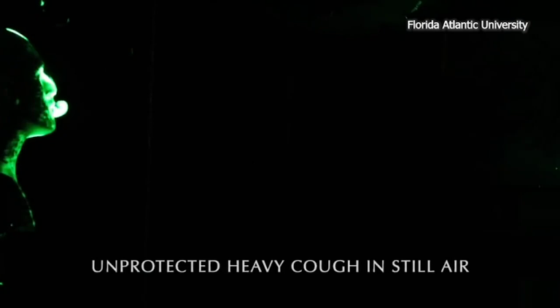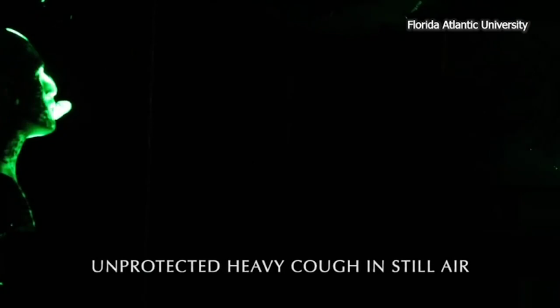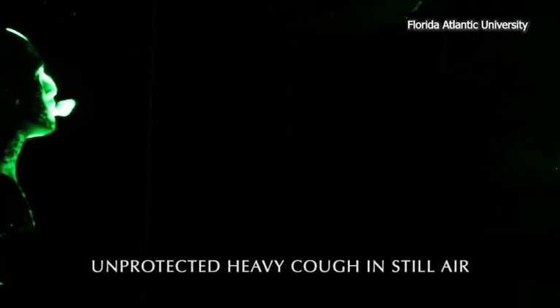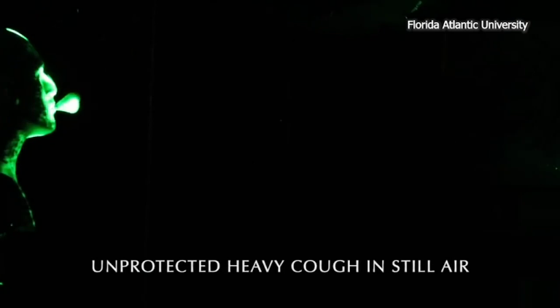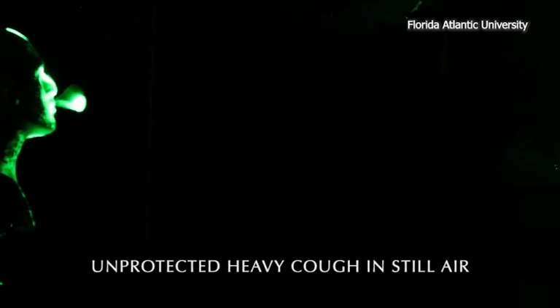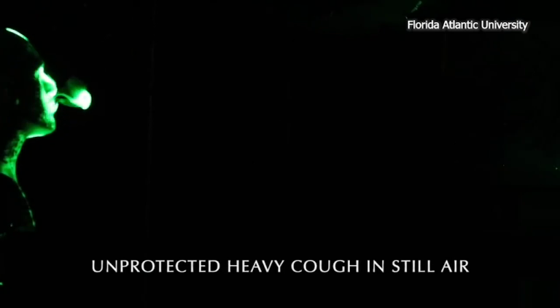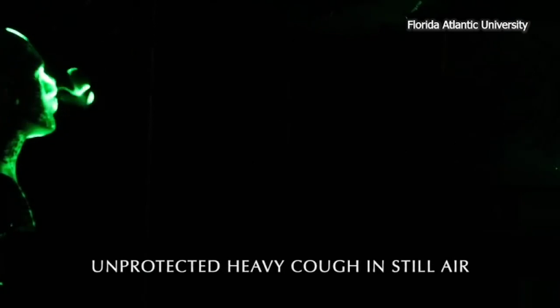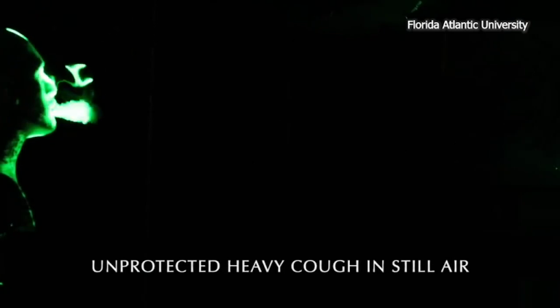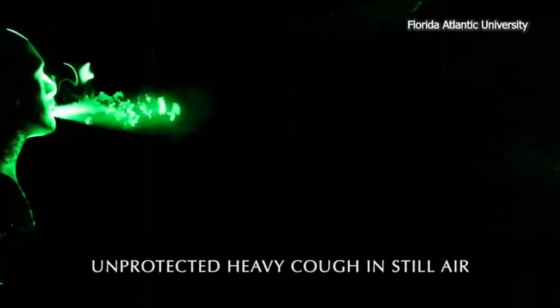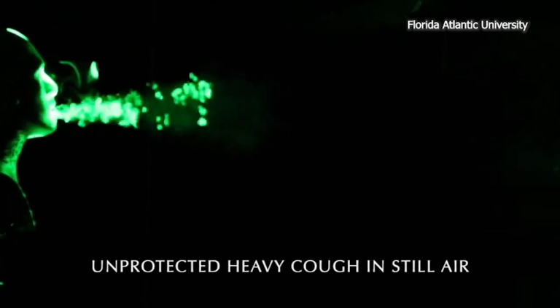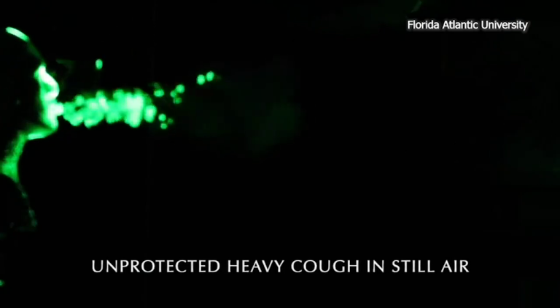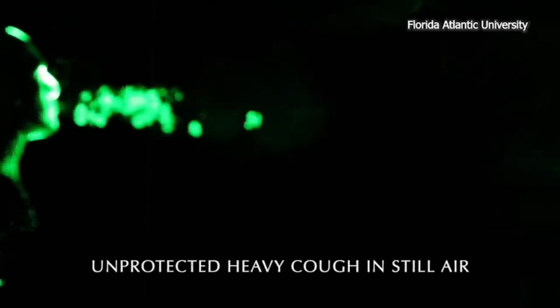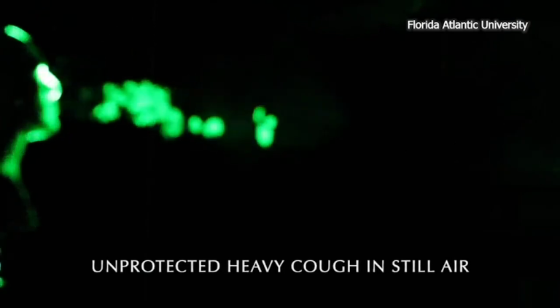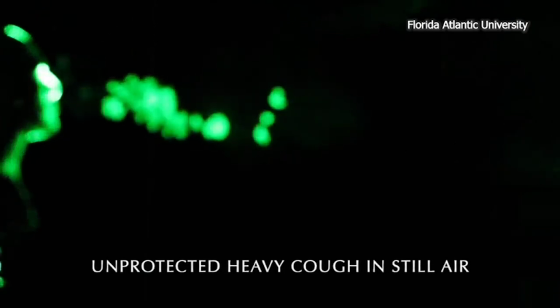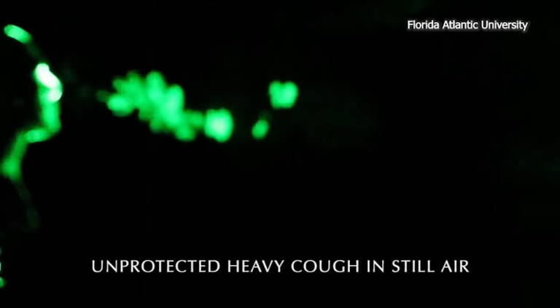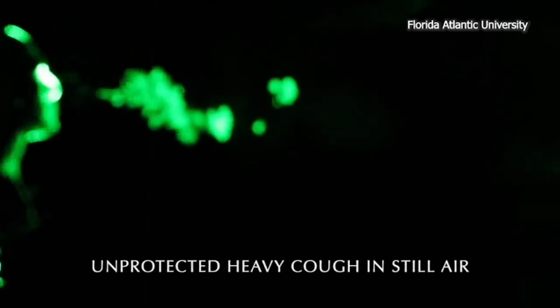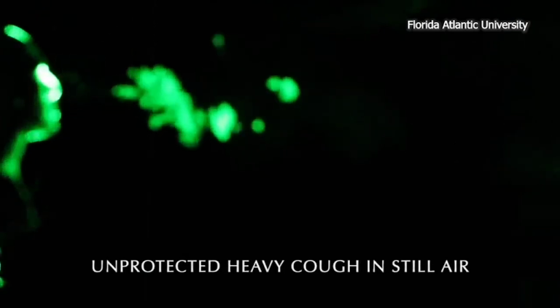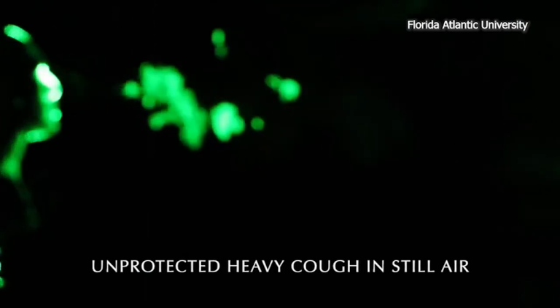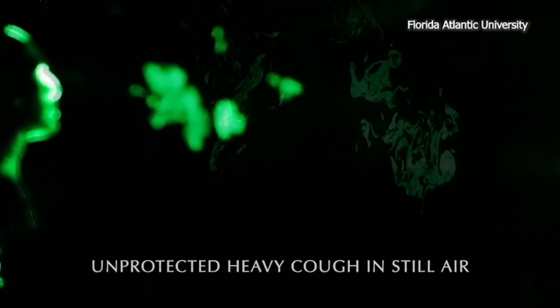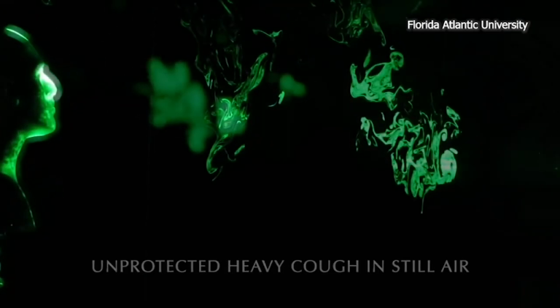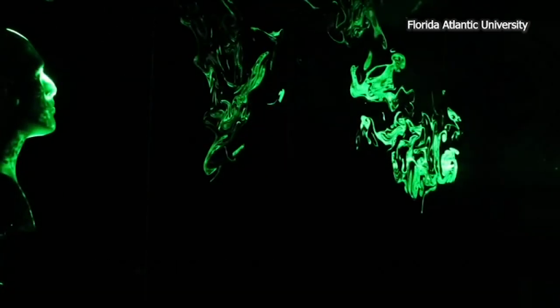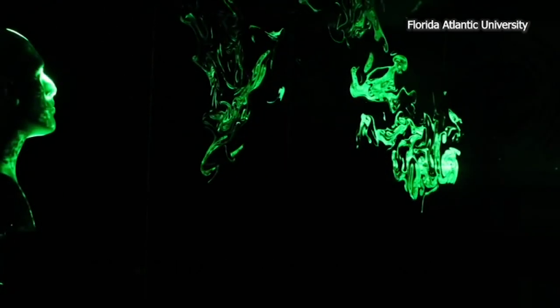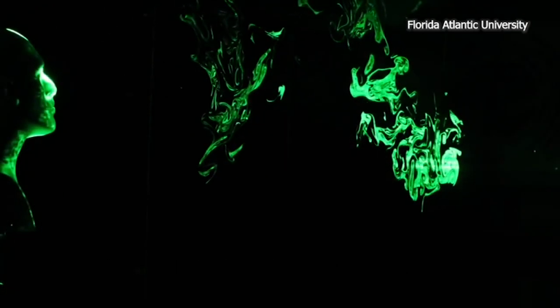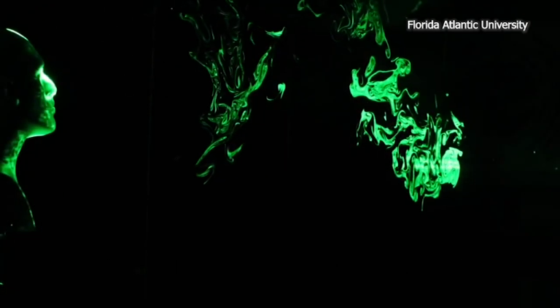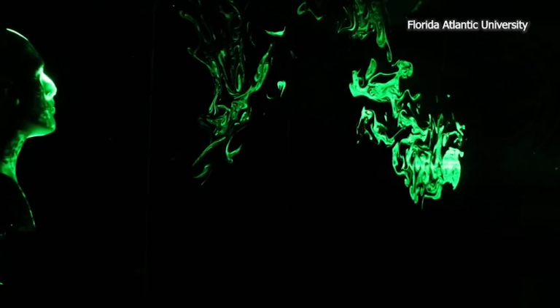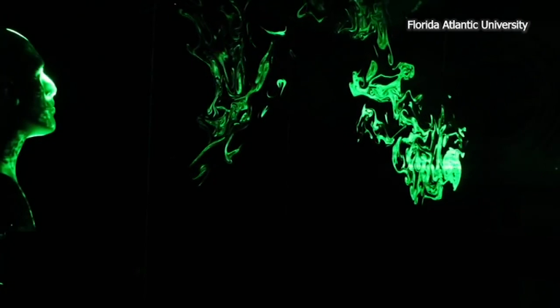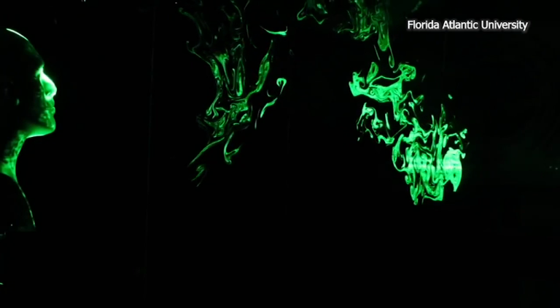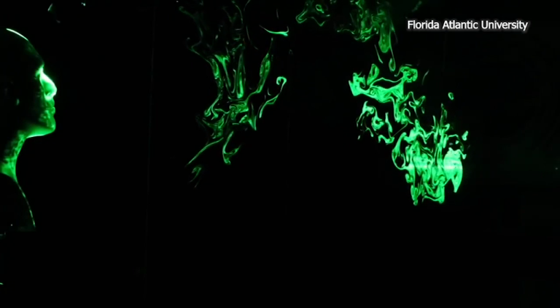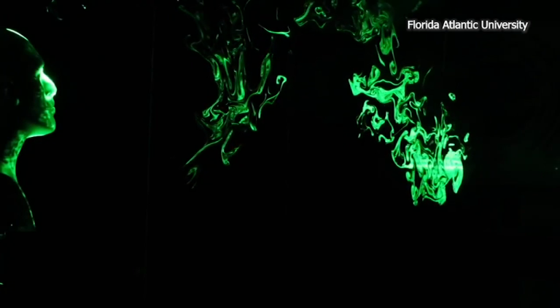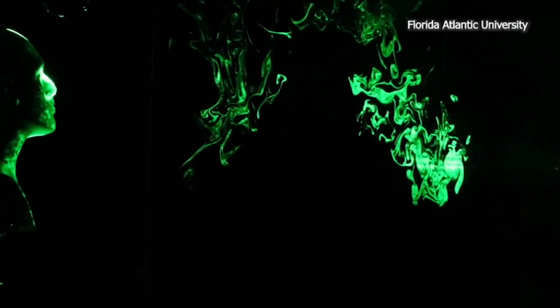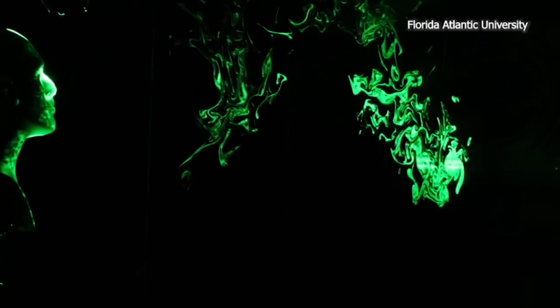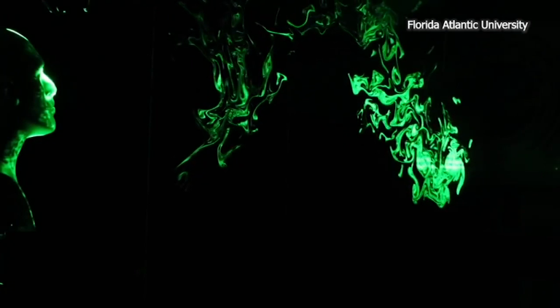This is what happens when a person coughs or sneezes without a mask. Droplets can travel more than eight feet and linger for up to three minutes.